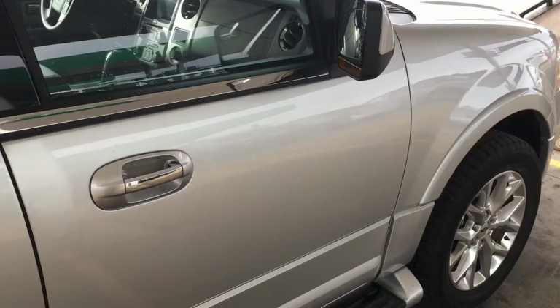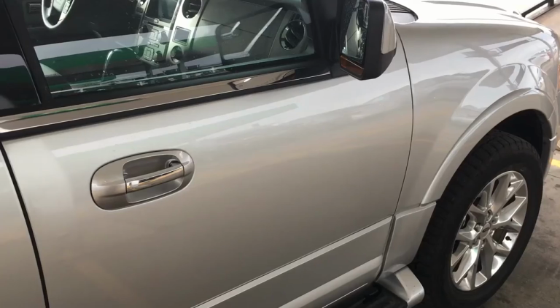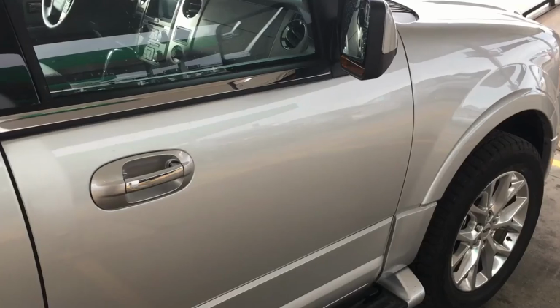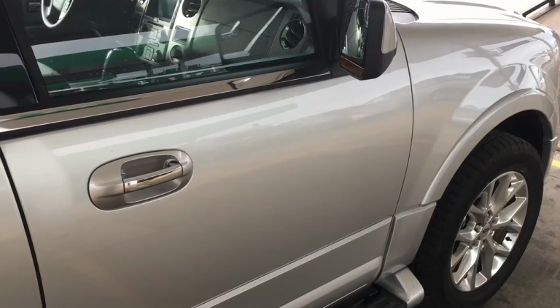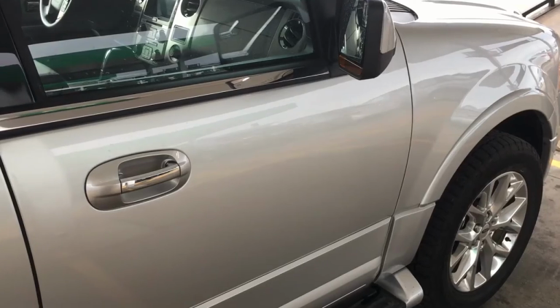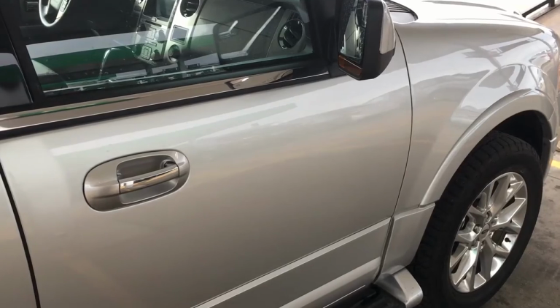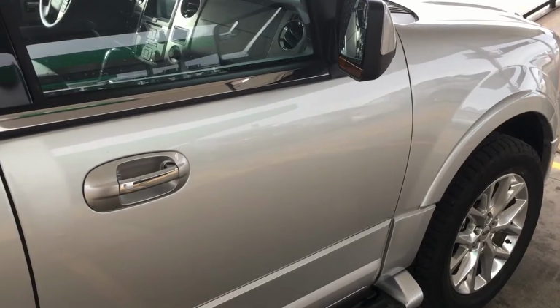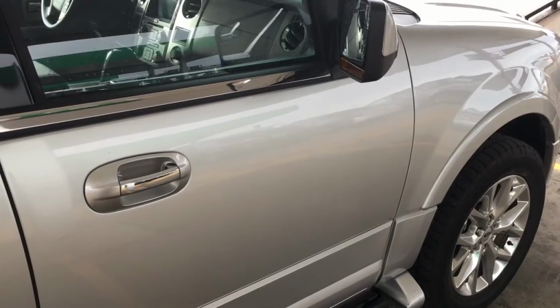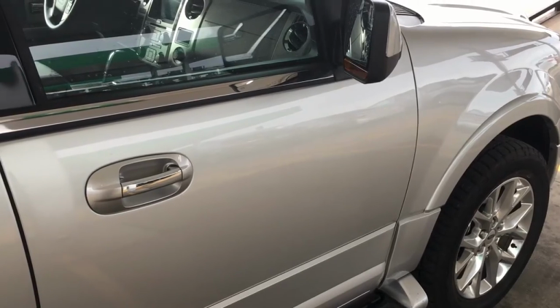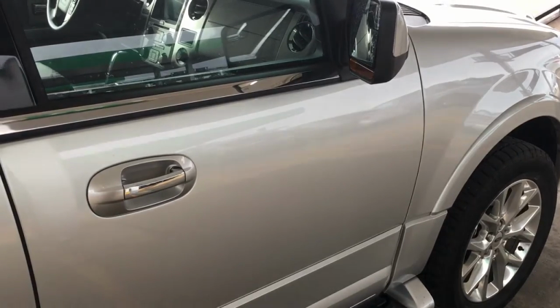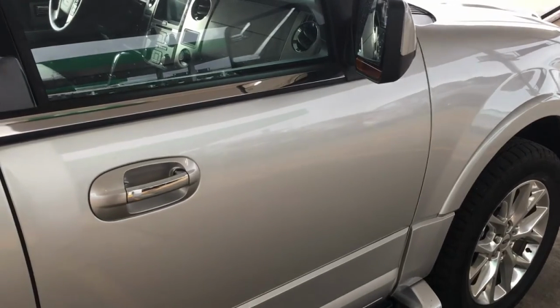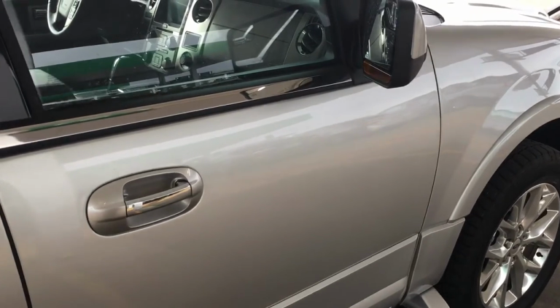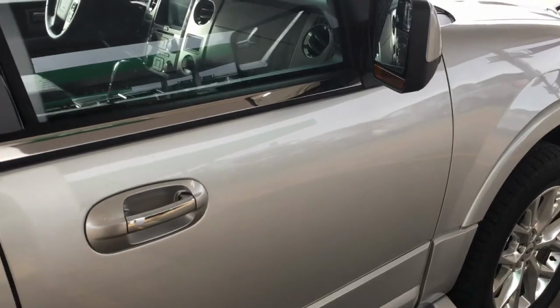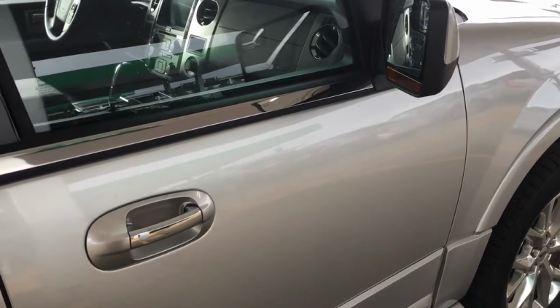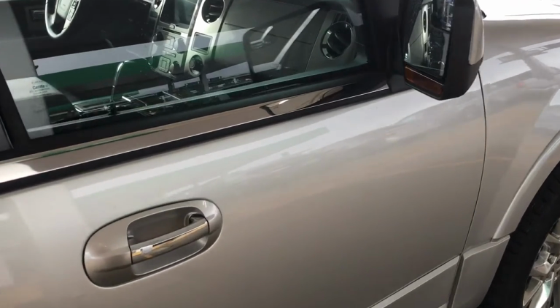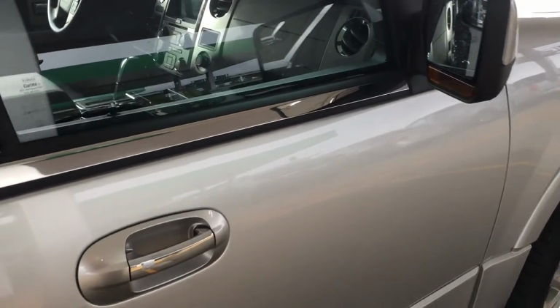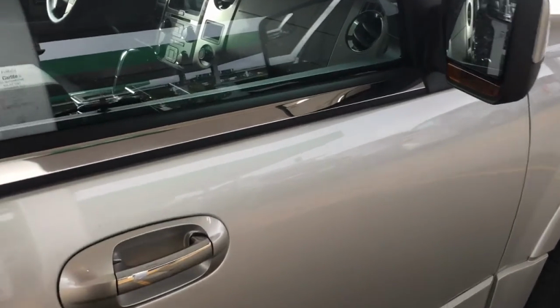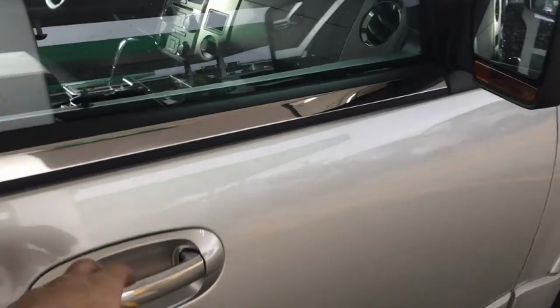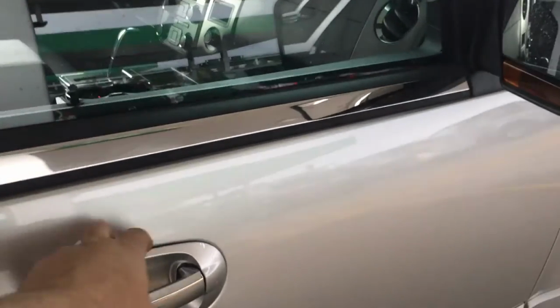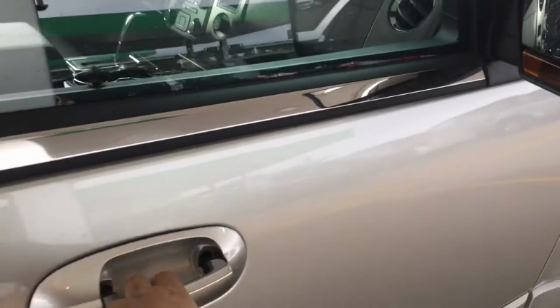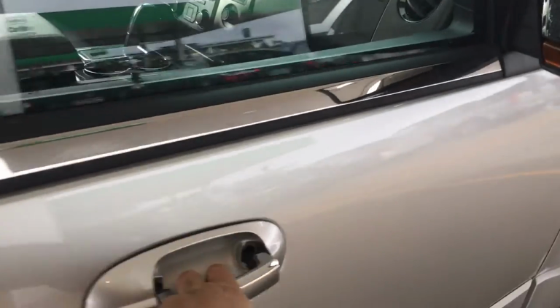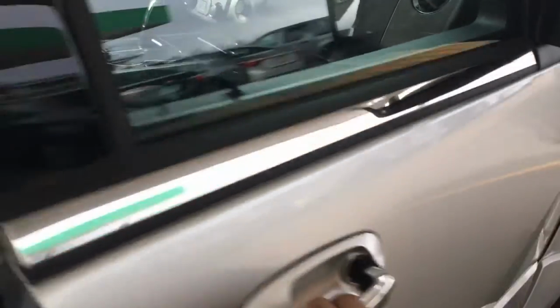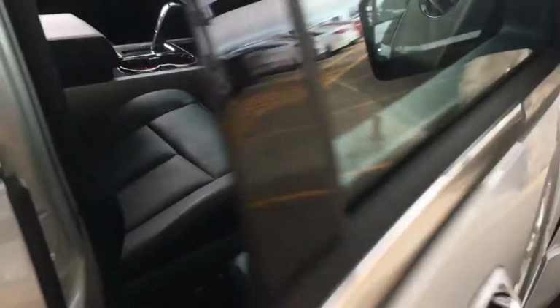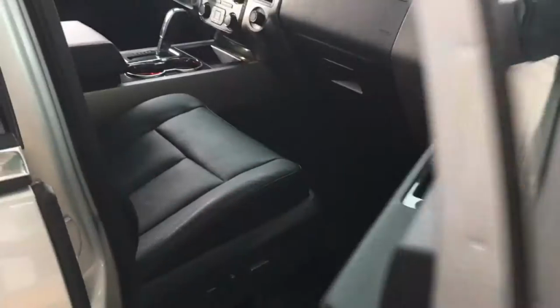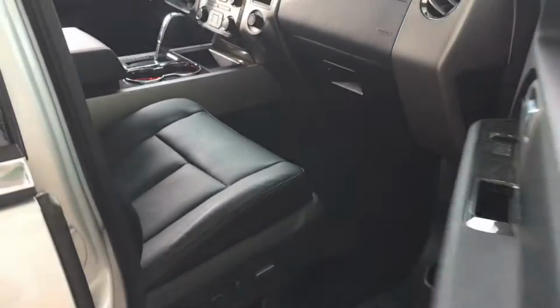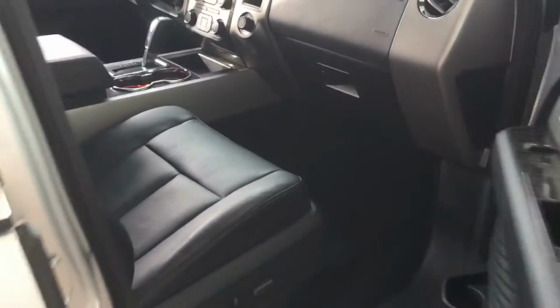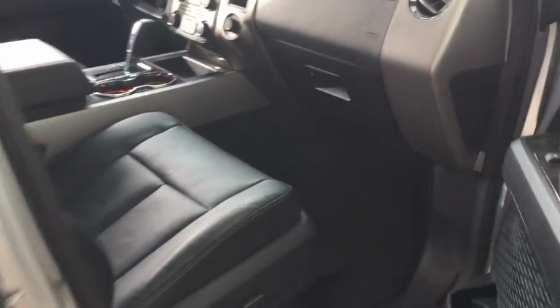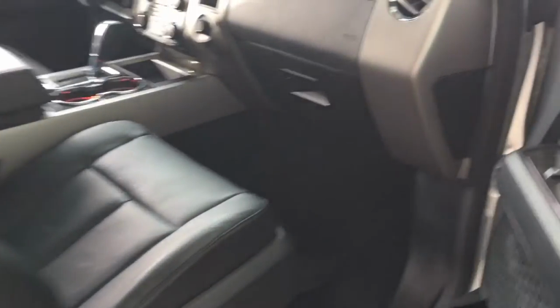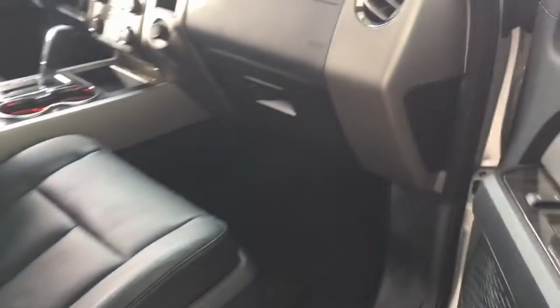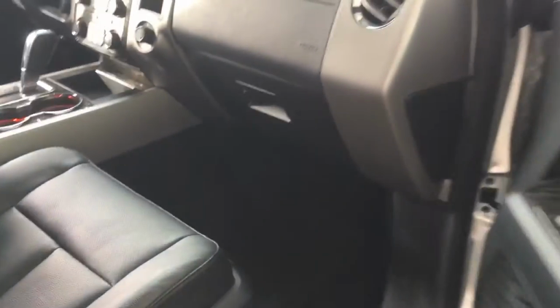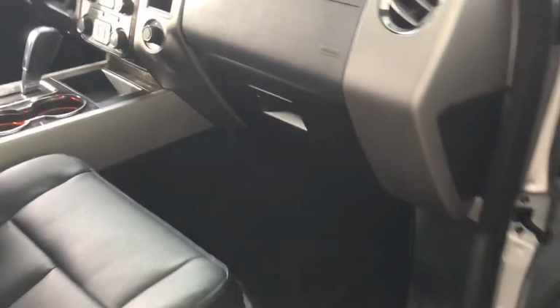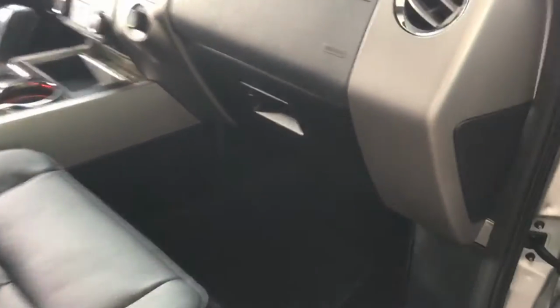This is a 2017 Ford Expedition. Here's where you can find your keypad code.